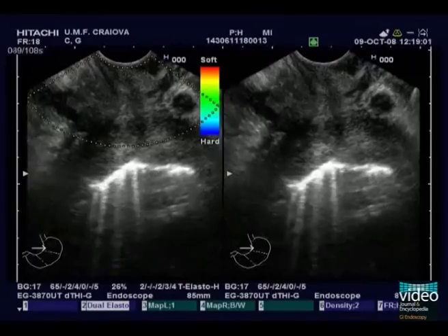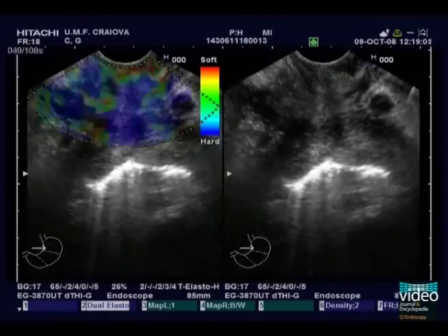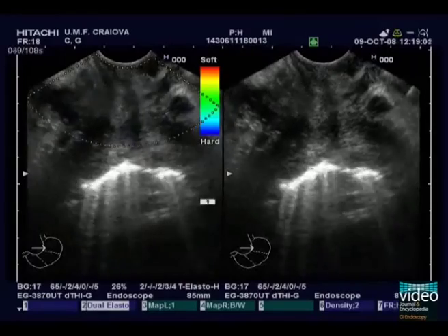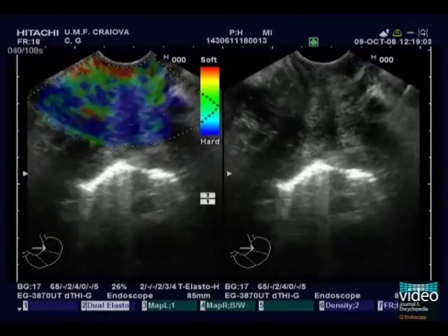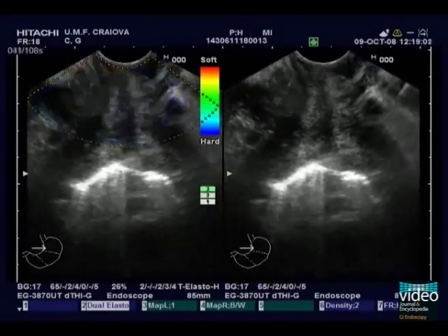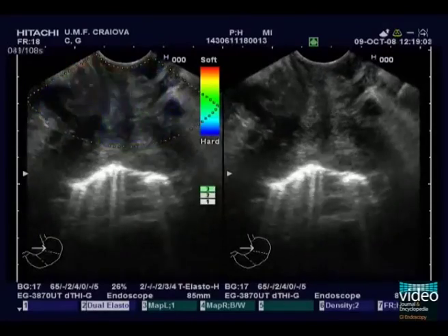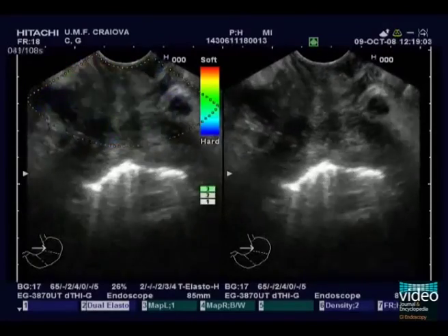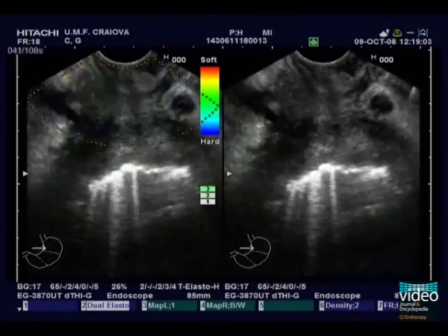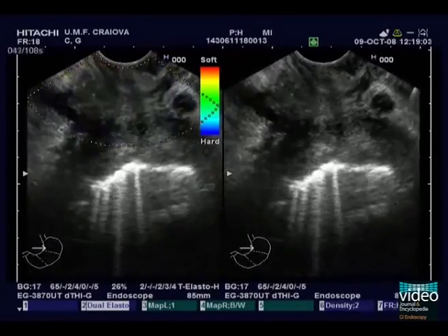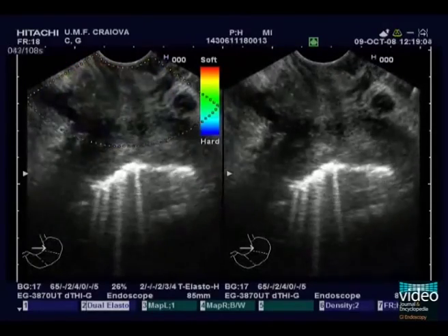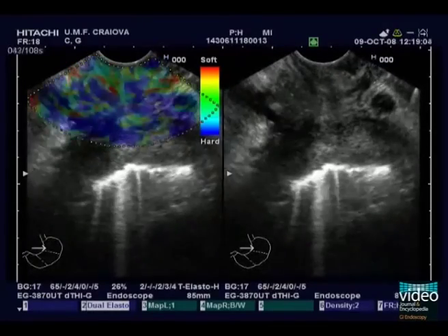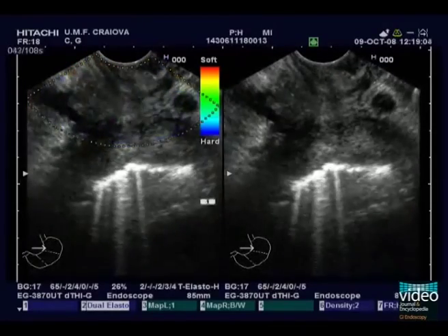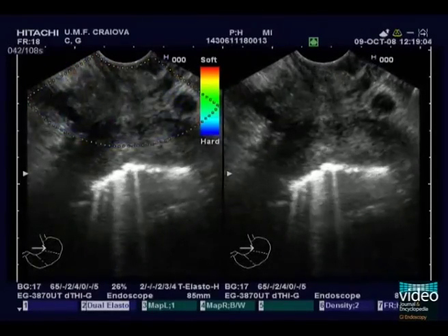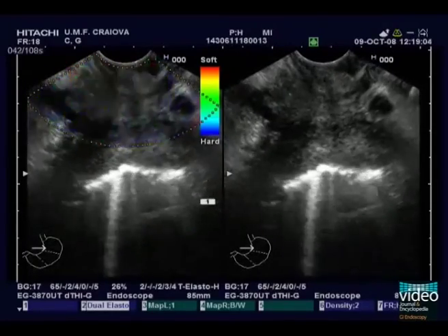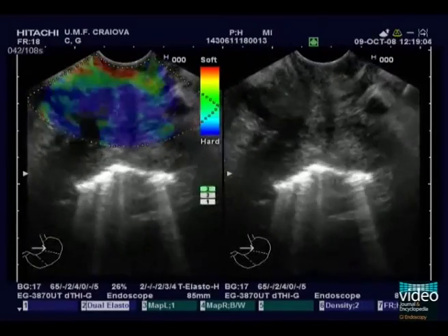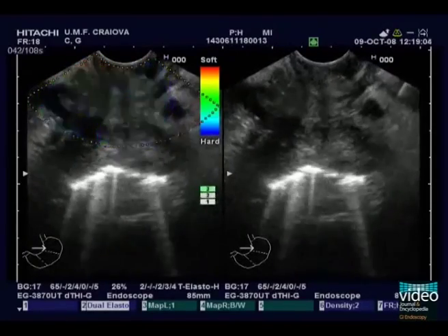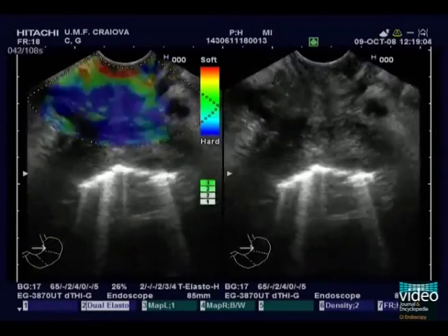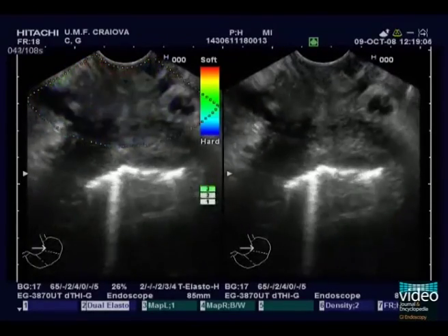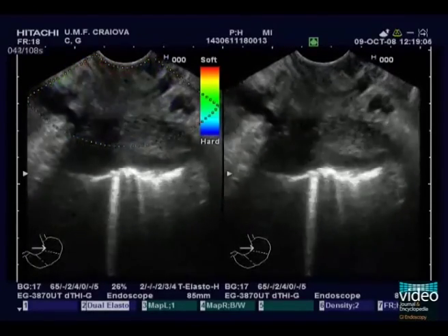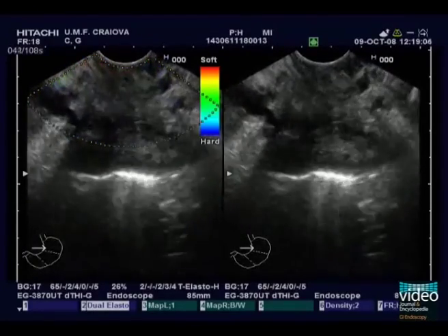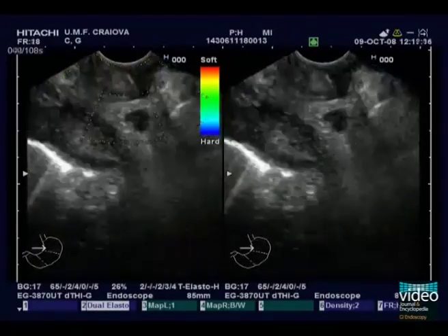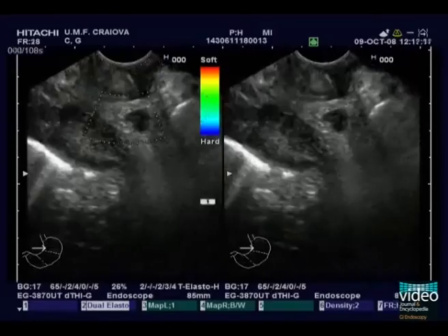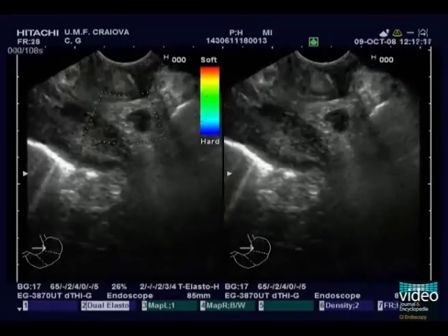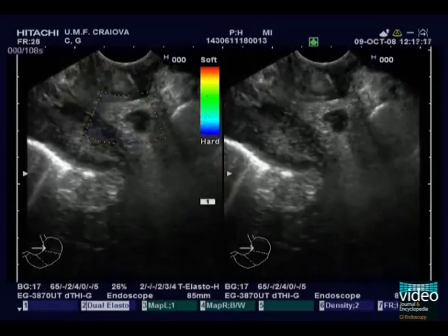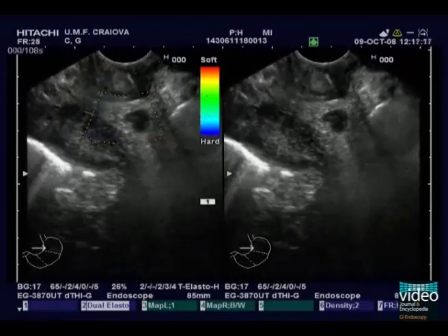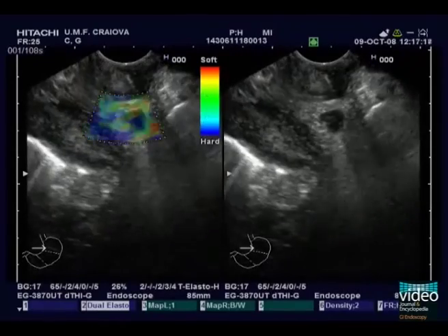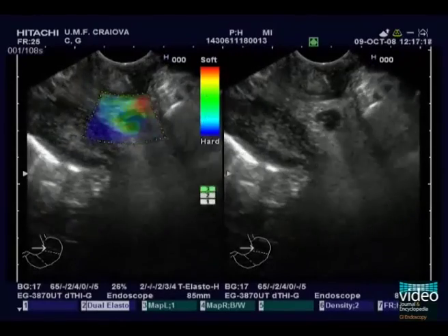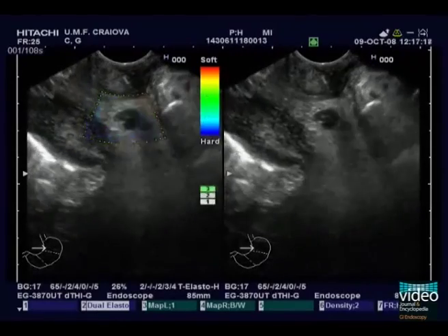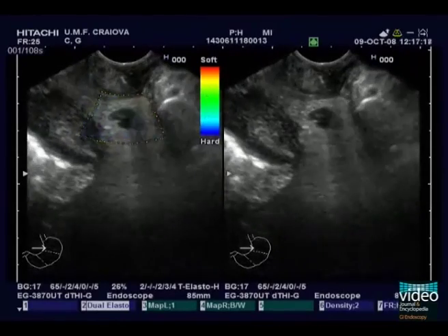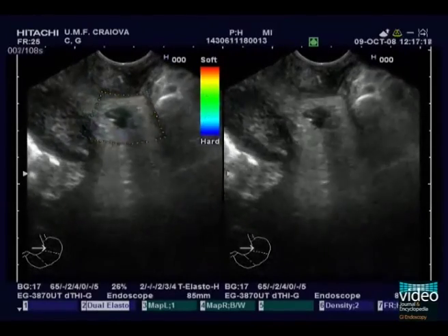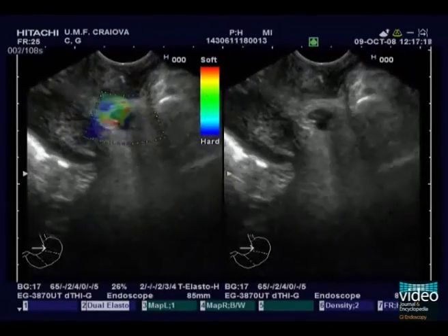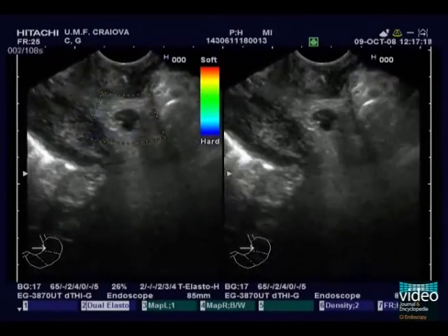Endoscopic ultrasound revealed no evidence of ascites, mediastinal adenopathy, or metastasis of the left liver lobe or left adrenal.